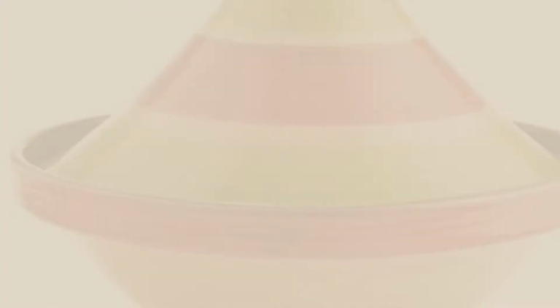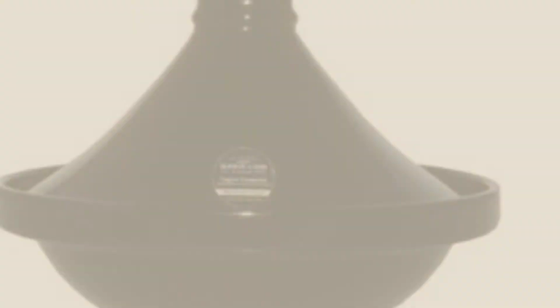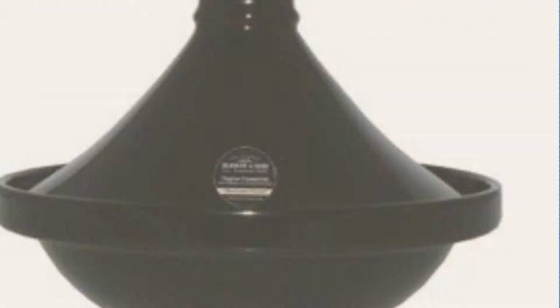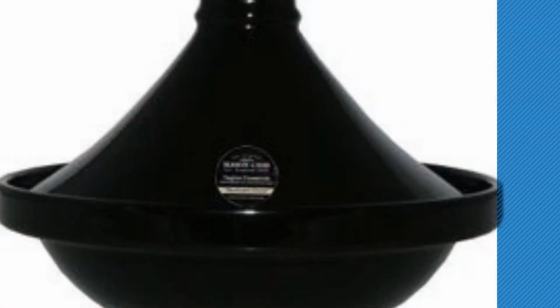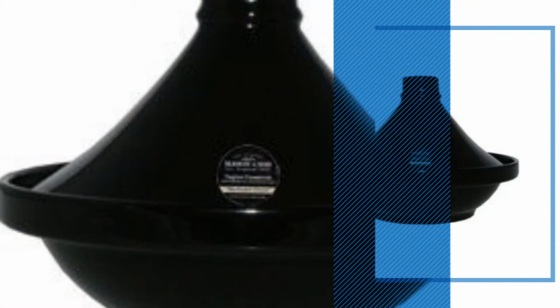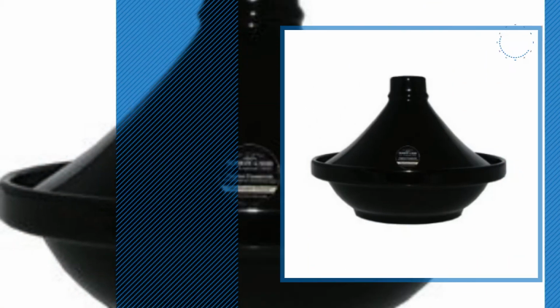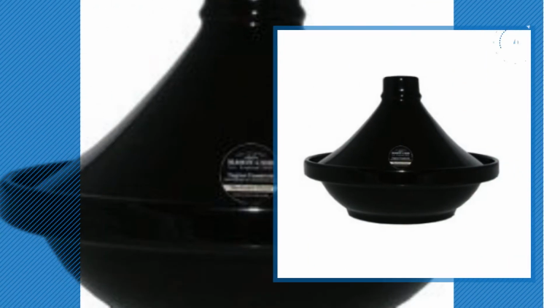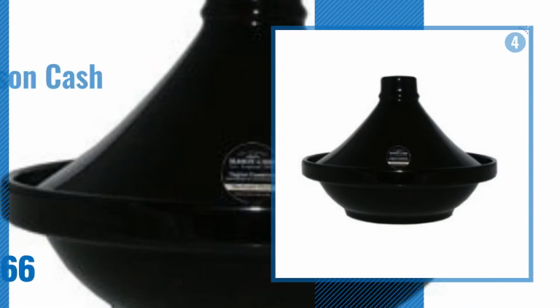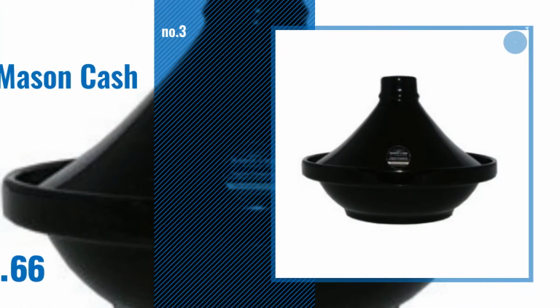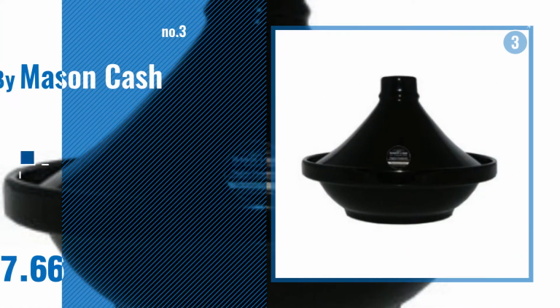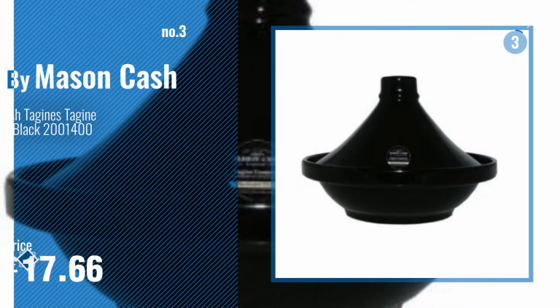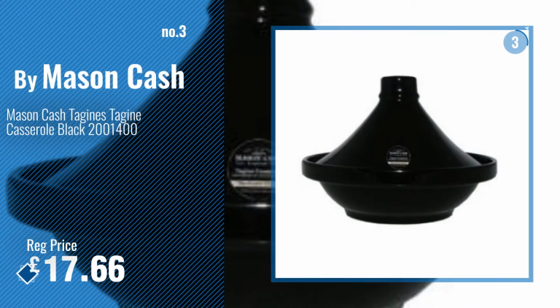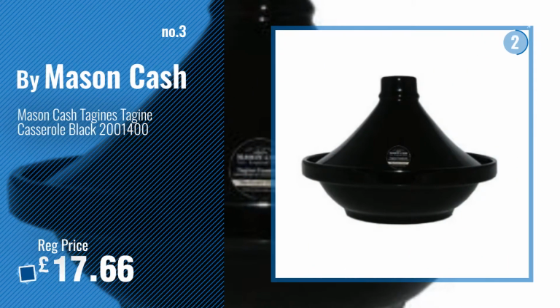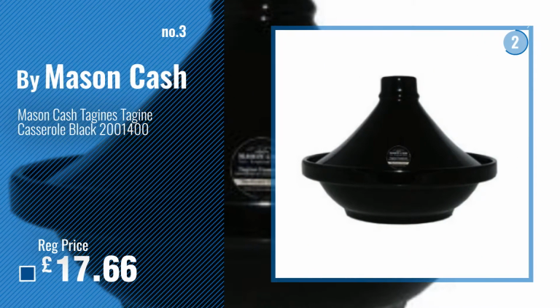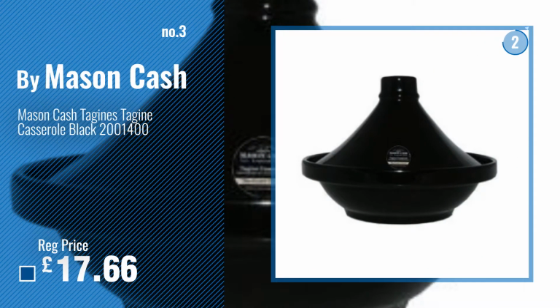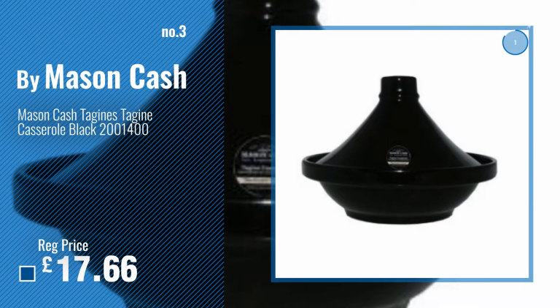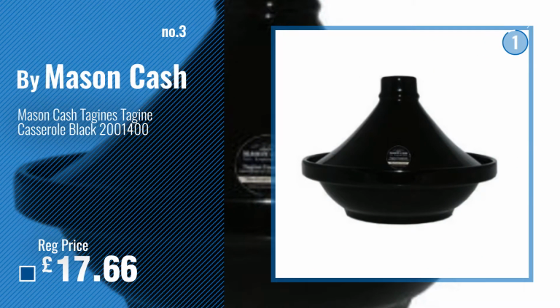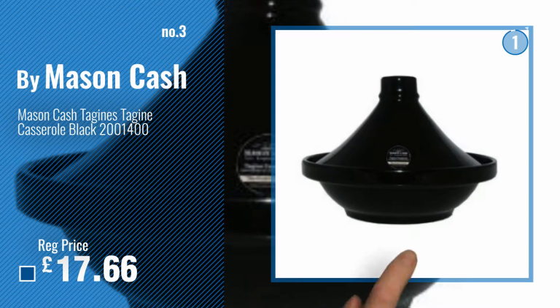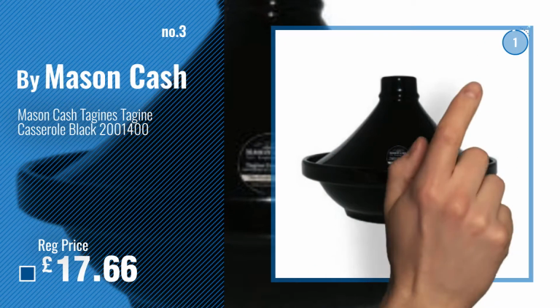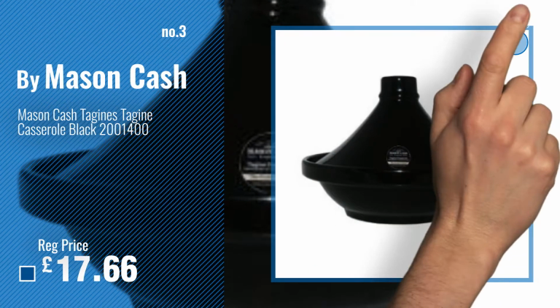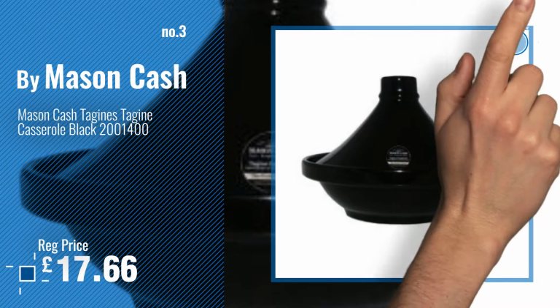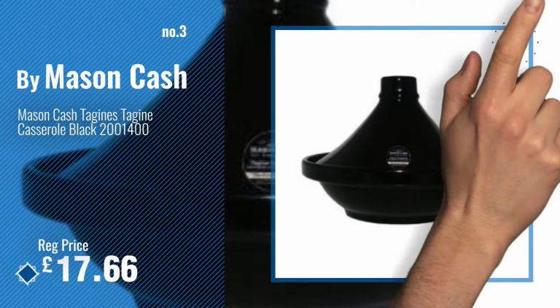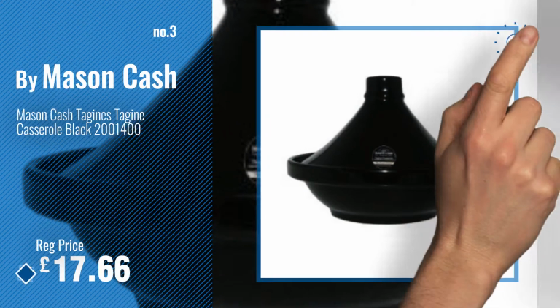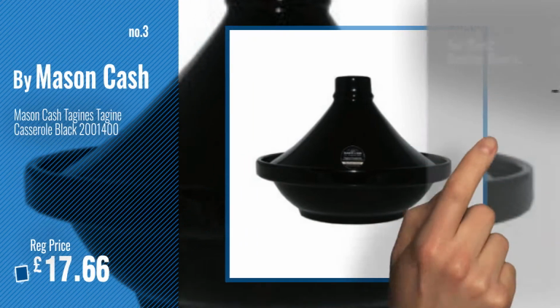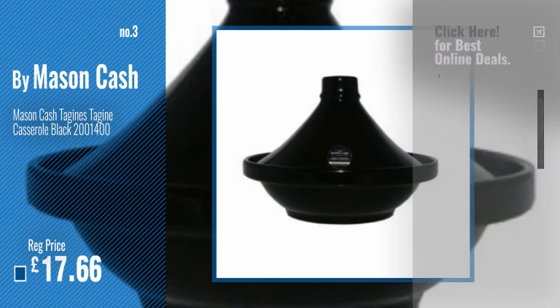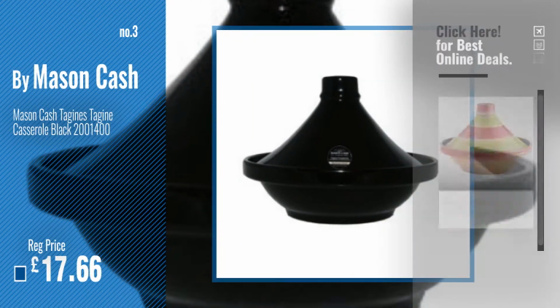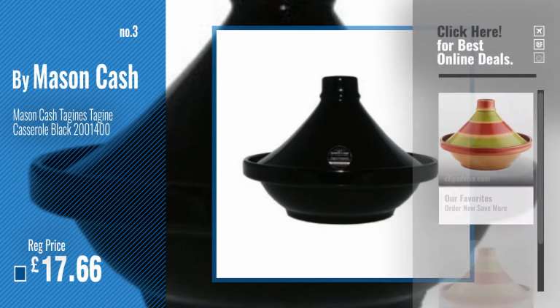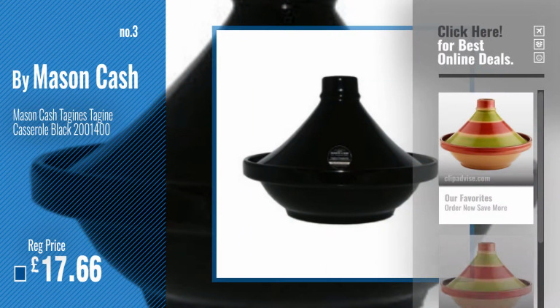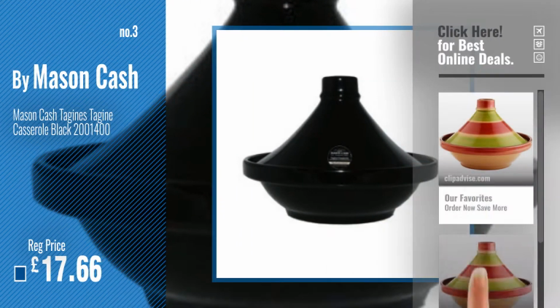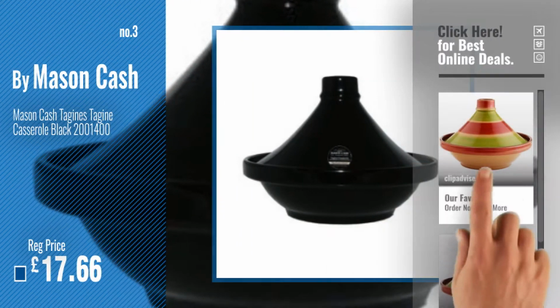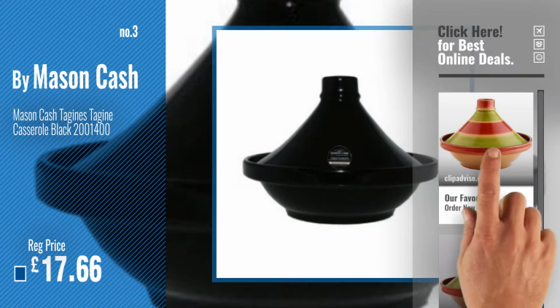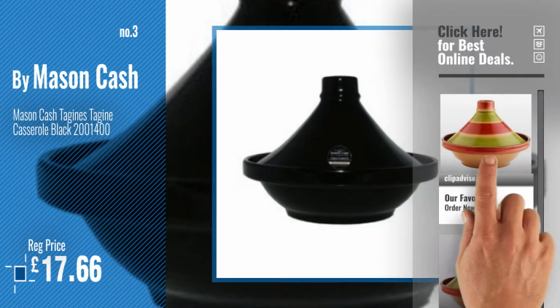Number 3. By Mason Cash. For more info and great tagines, just click this circle.